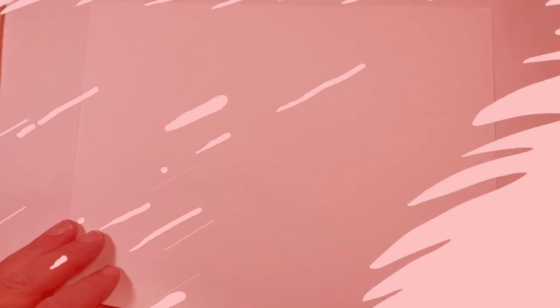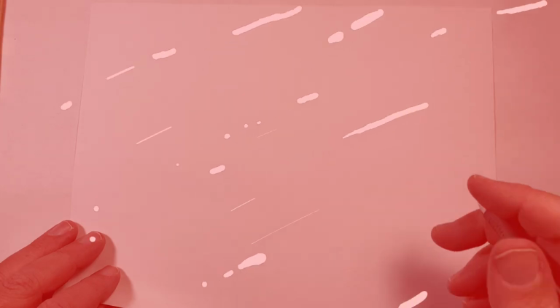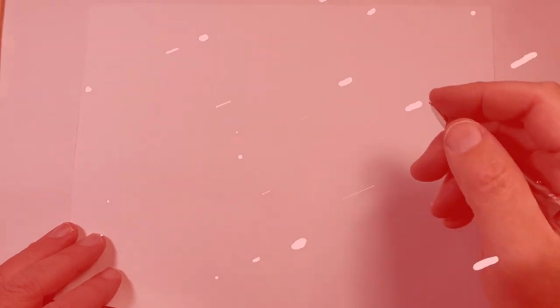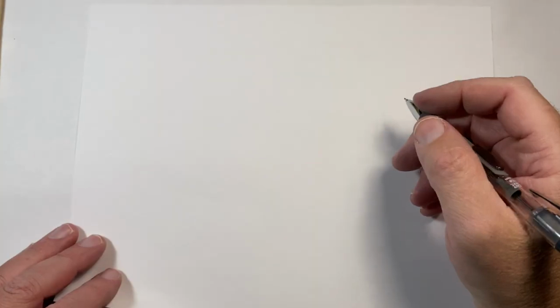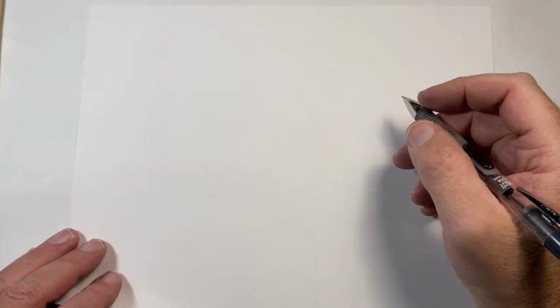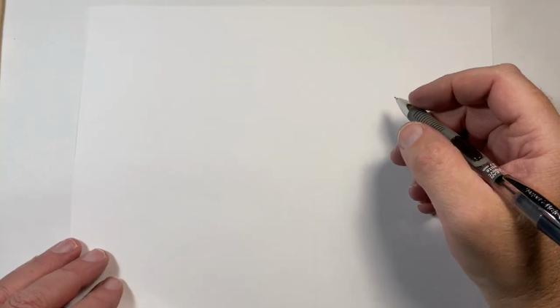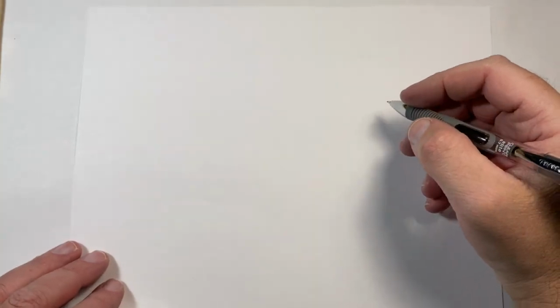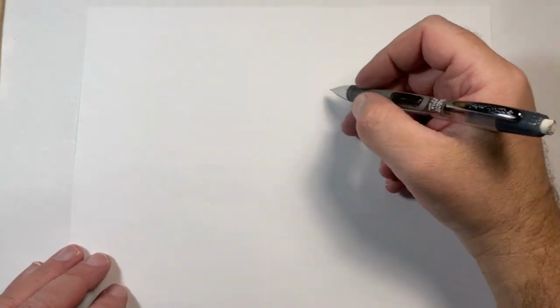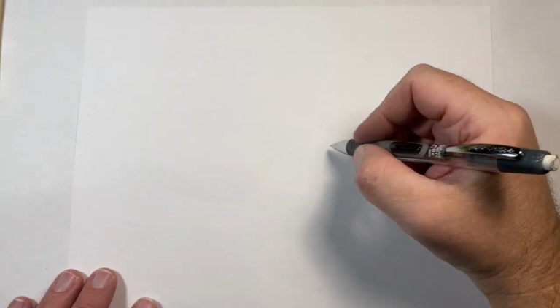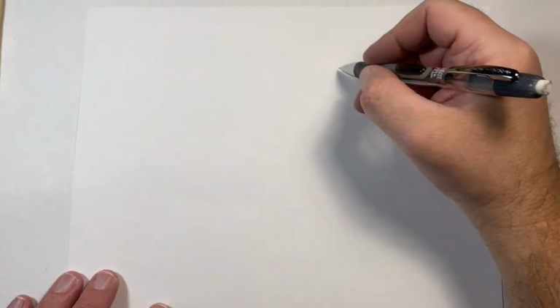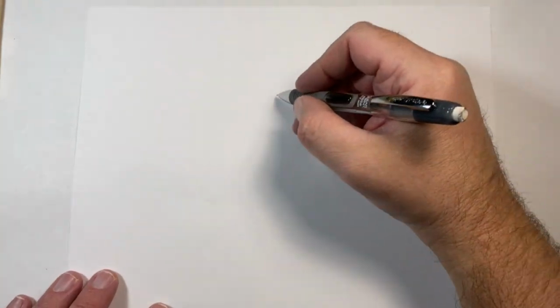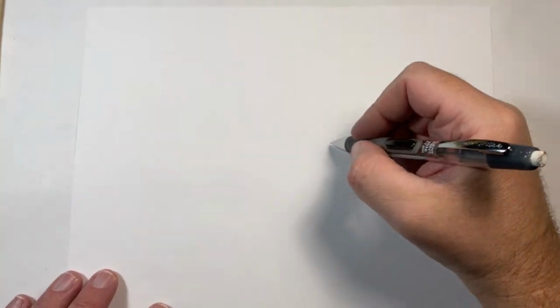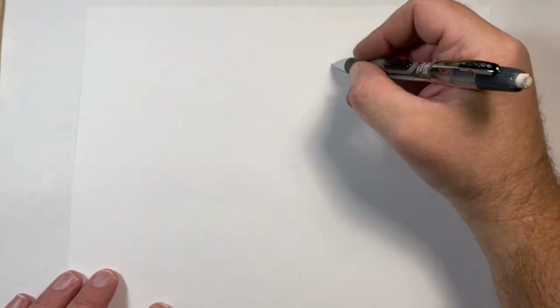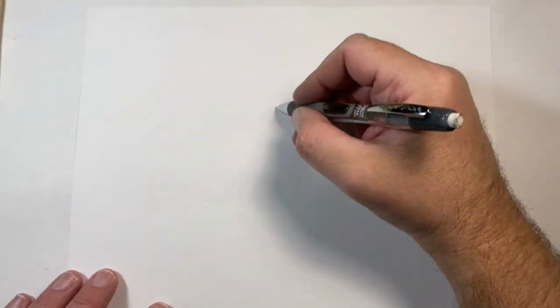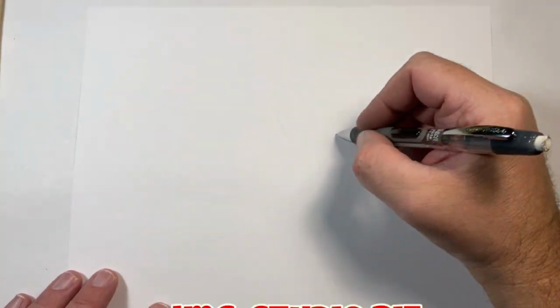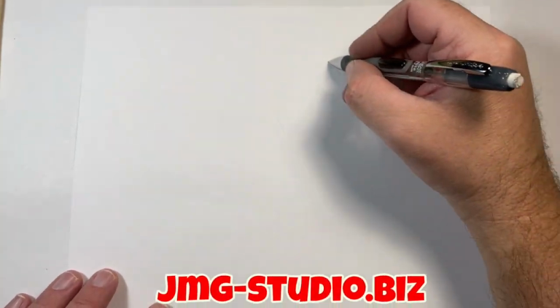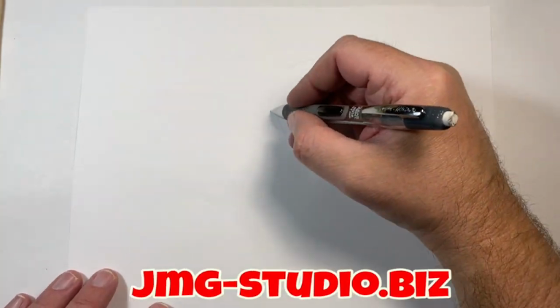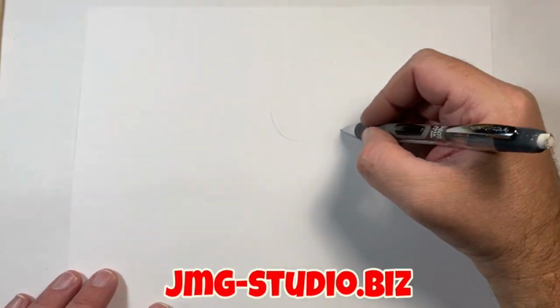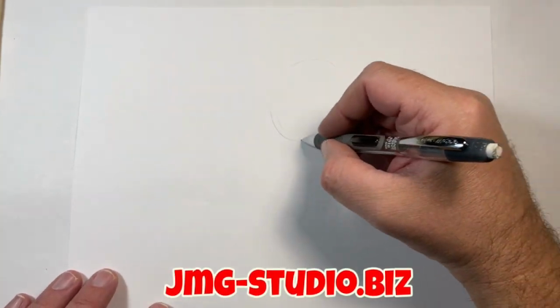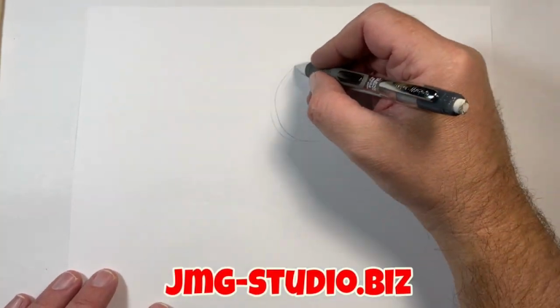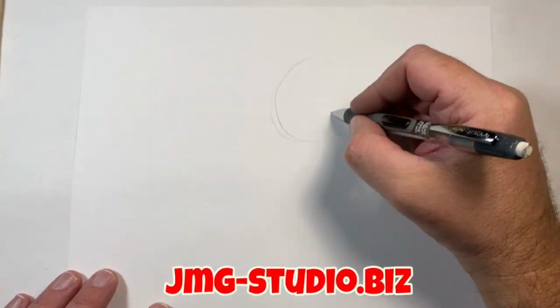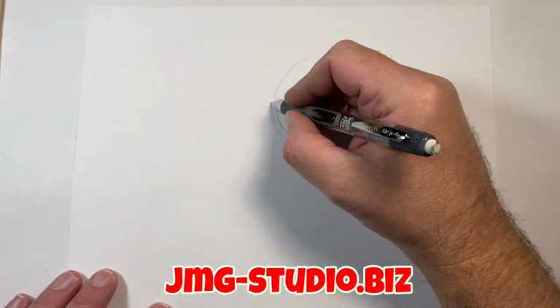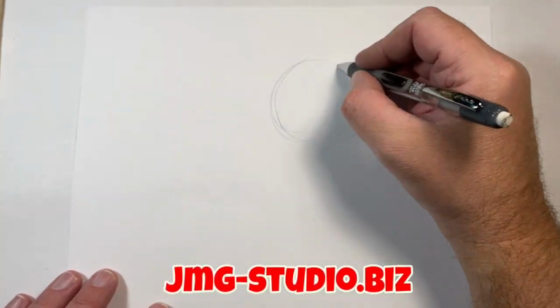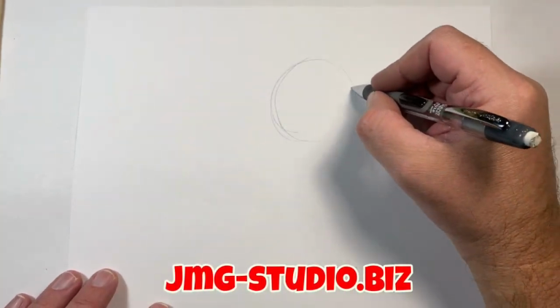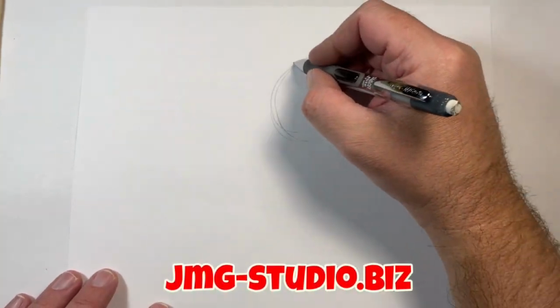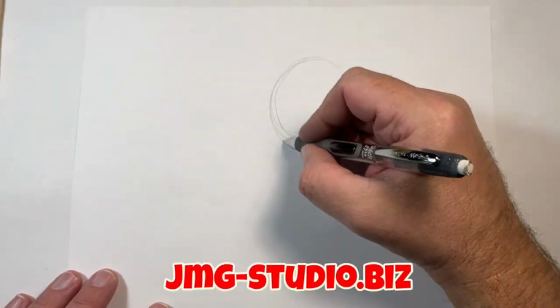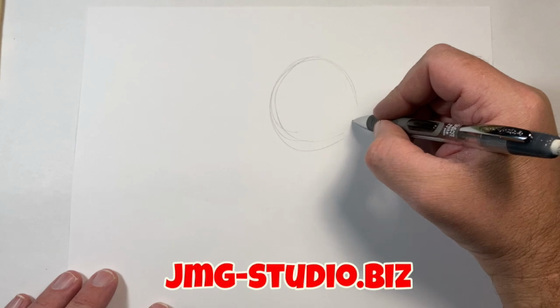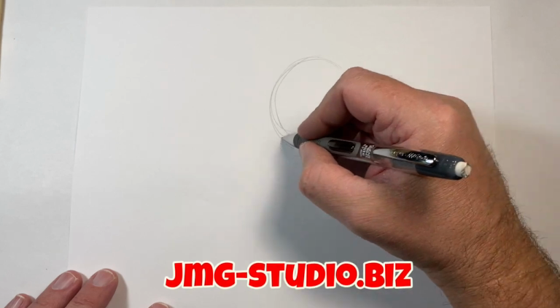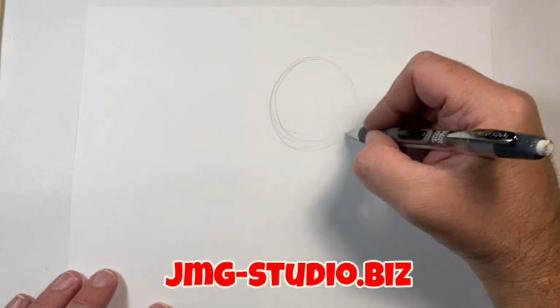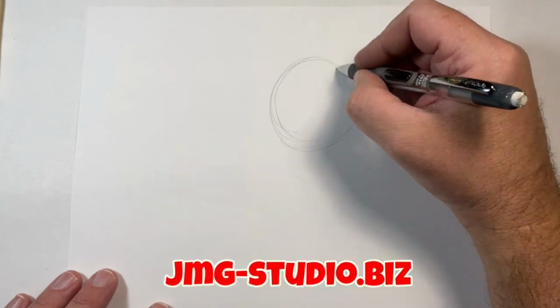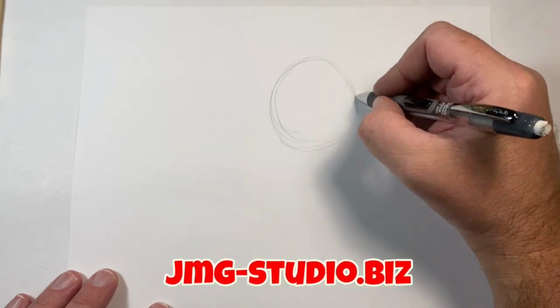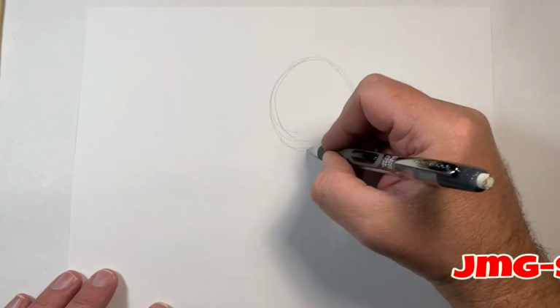Hey, it's John Mark, and welcome to today's lesson on teaching you how to sketch.